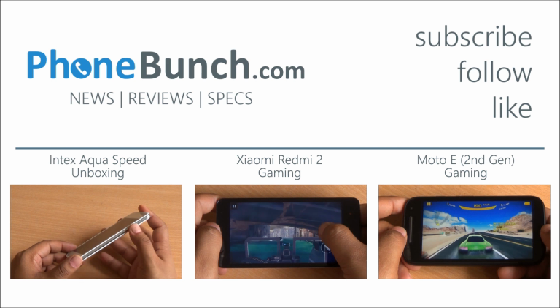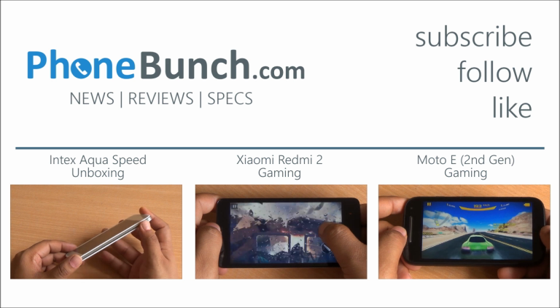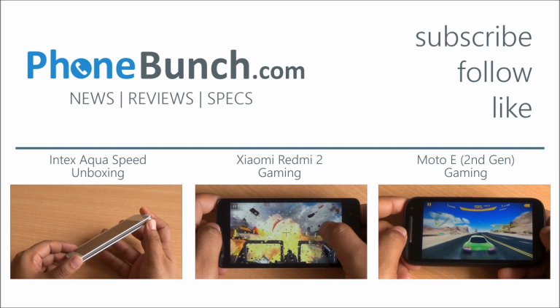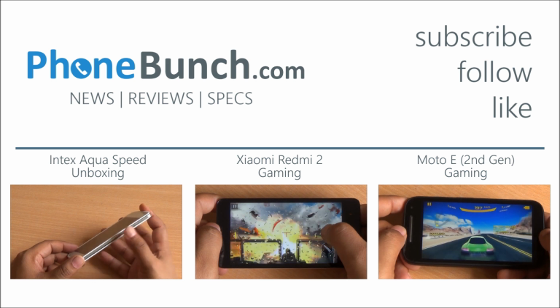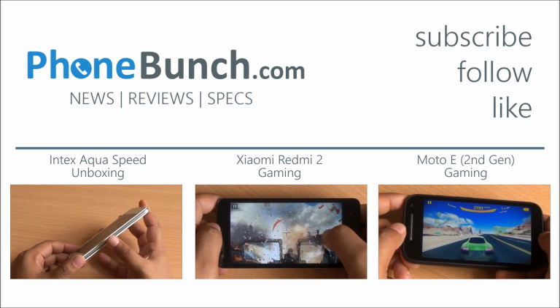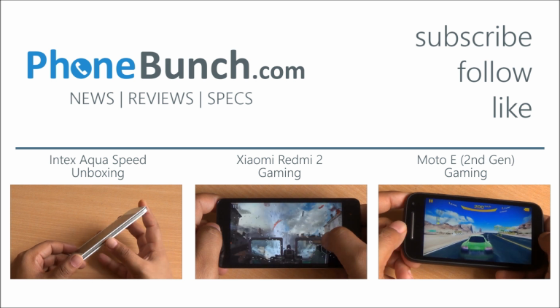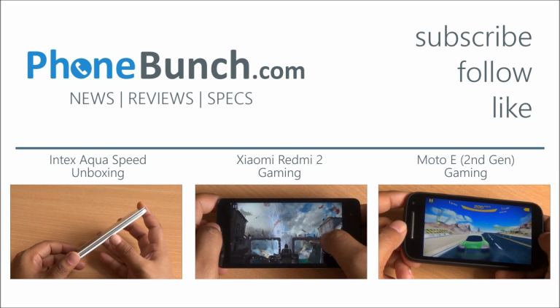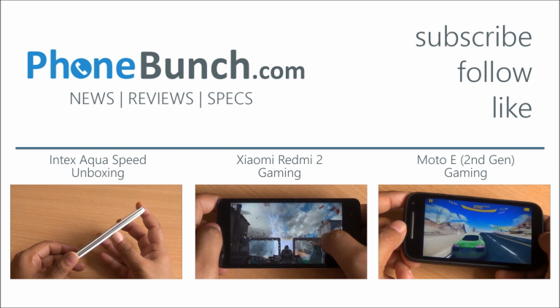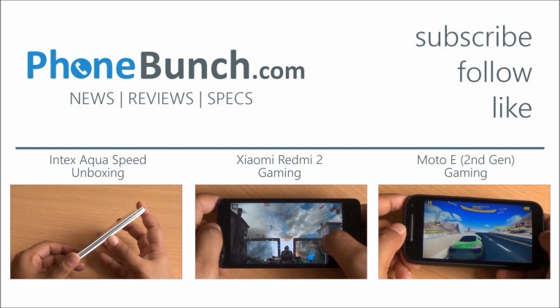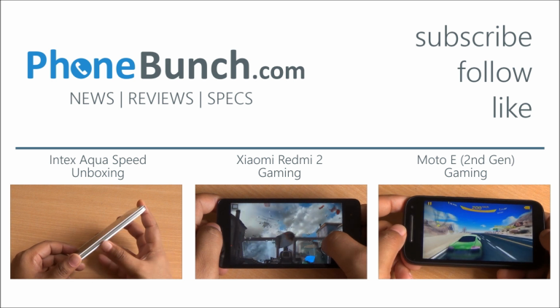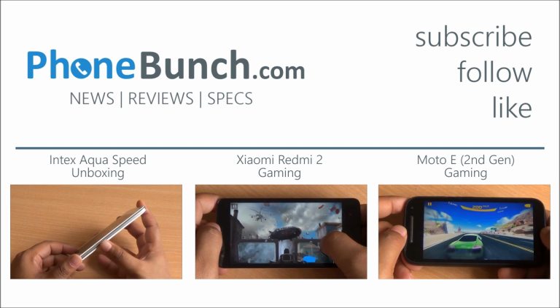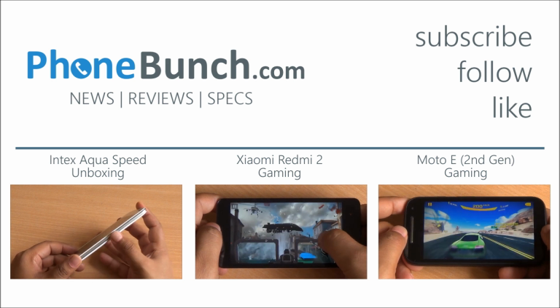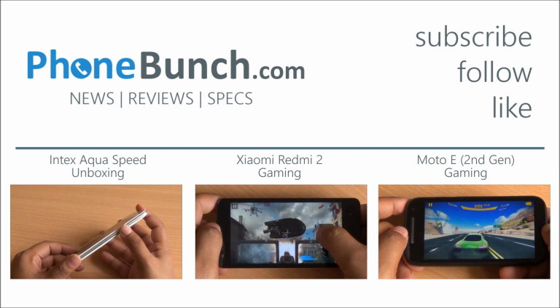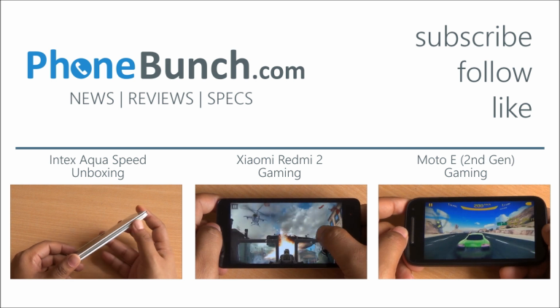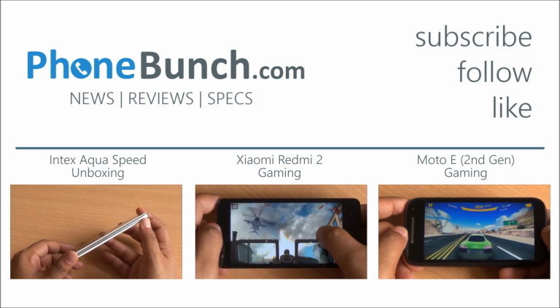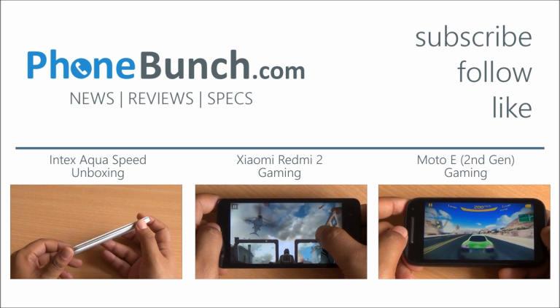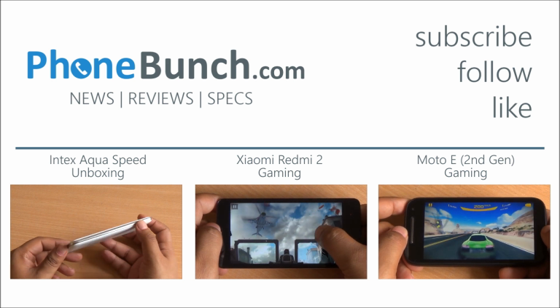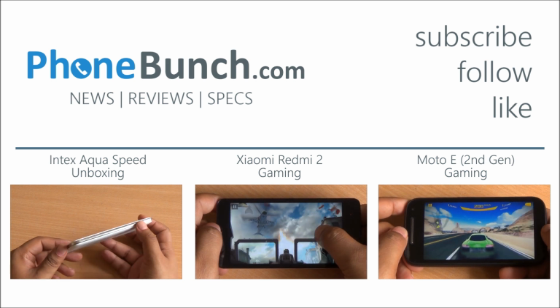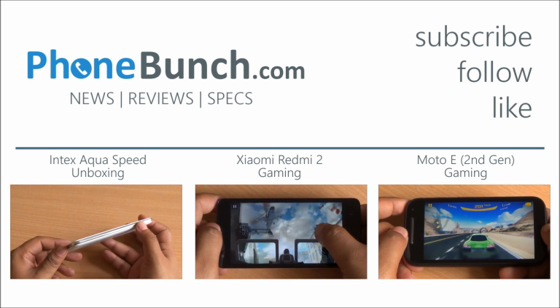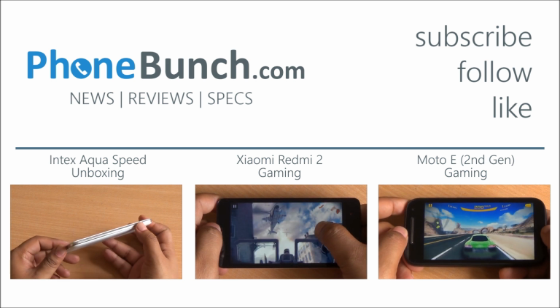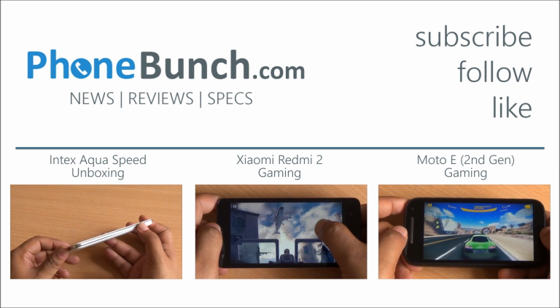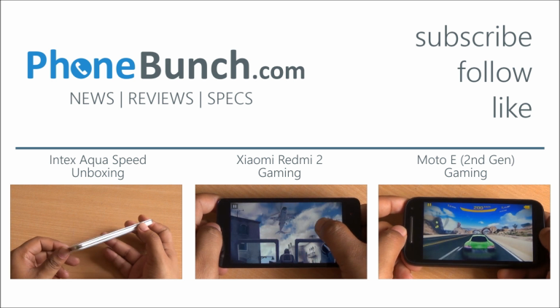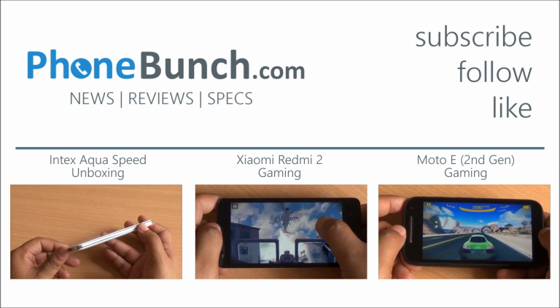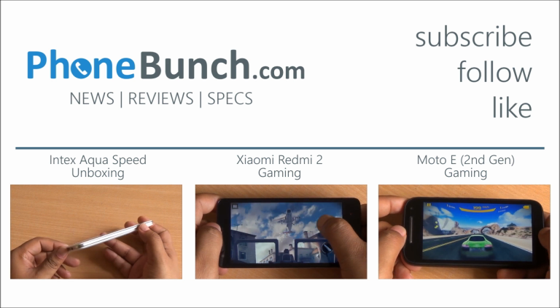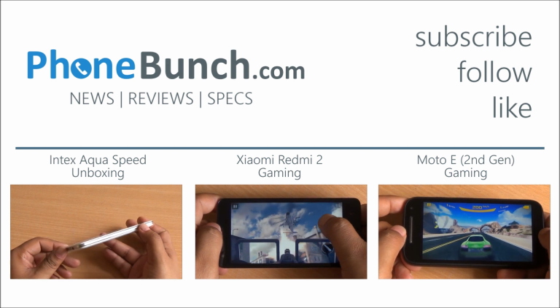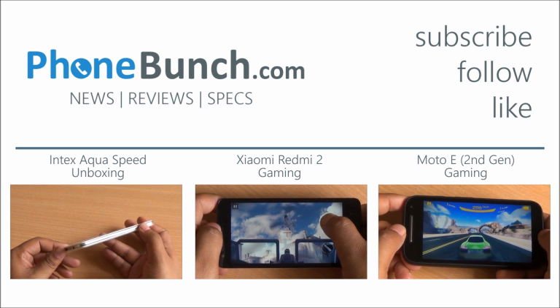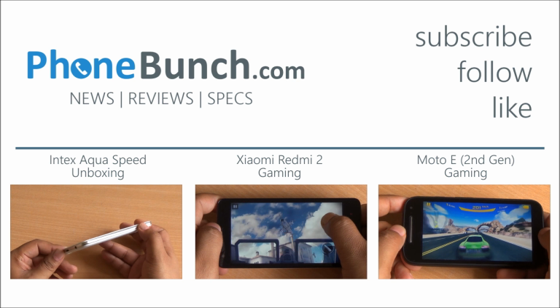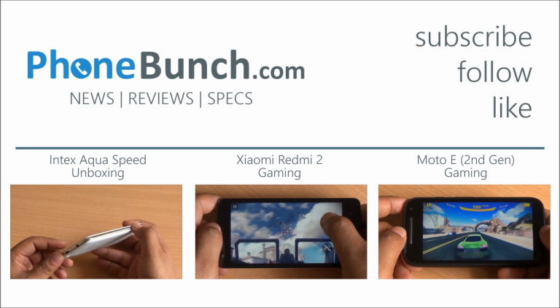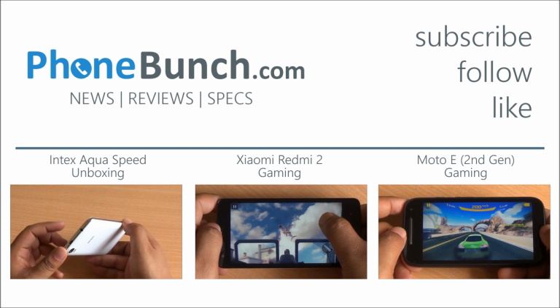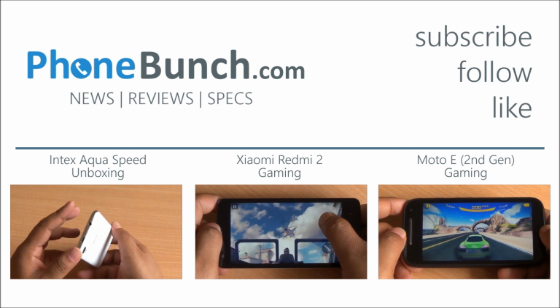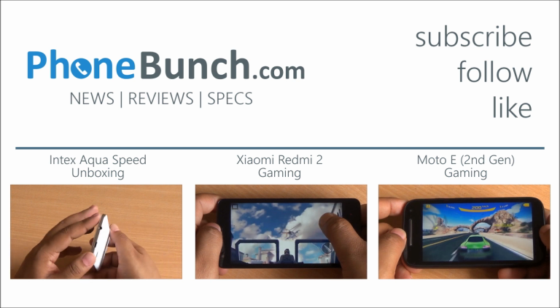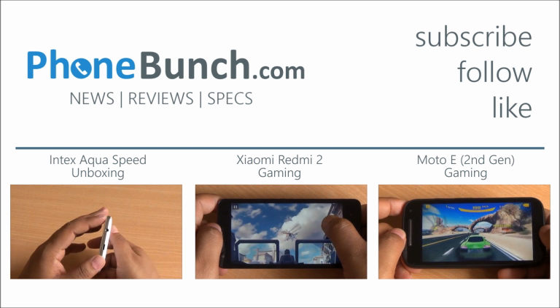If you have any questions about this or any other device, just let us know in the comment section. Thanks for watching and as always have a great day.